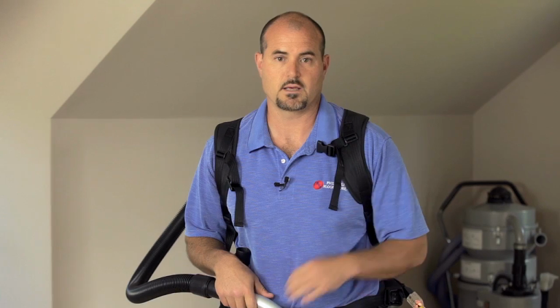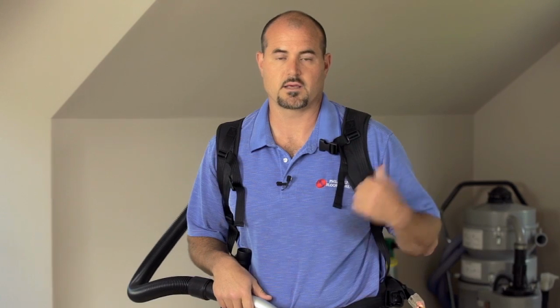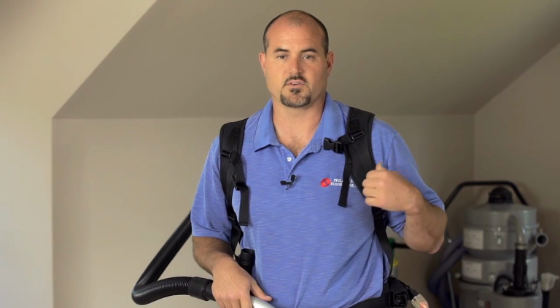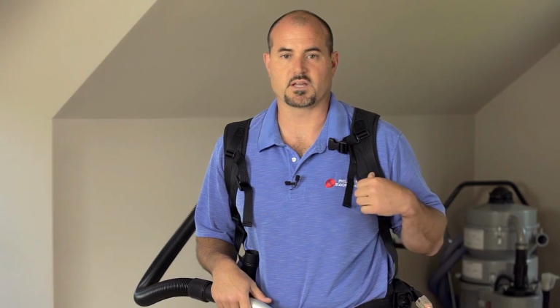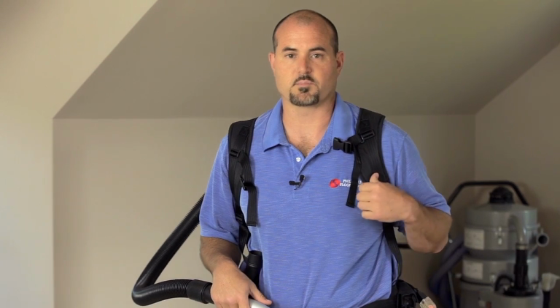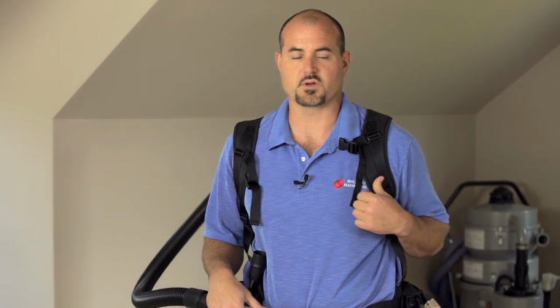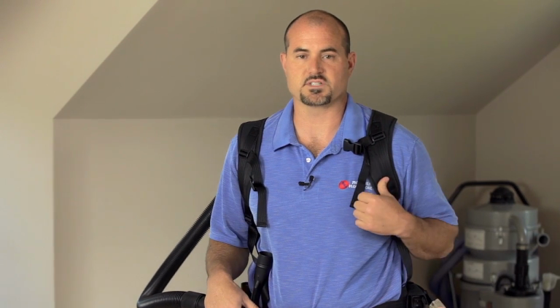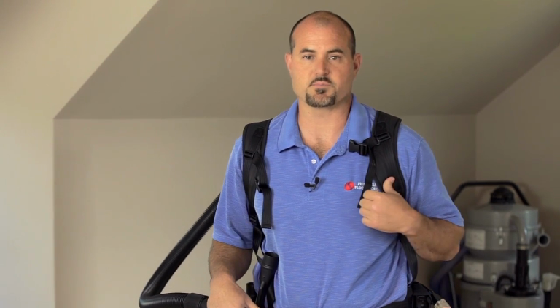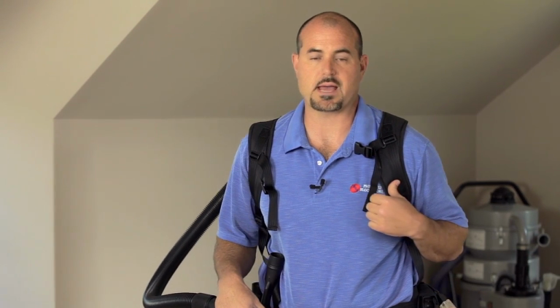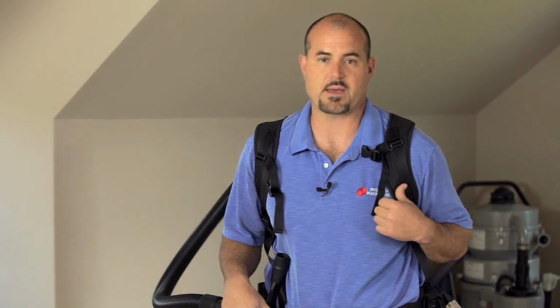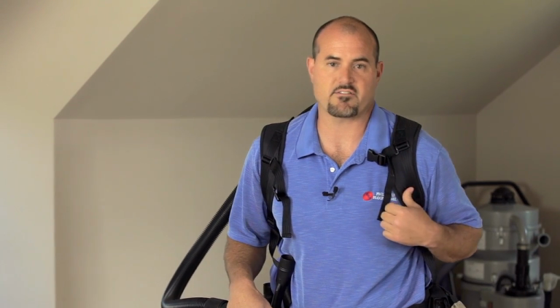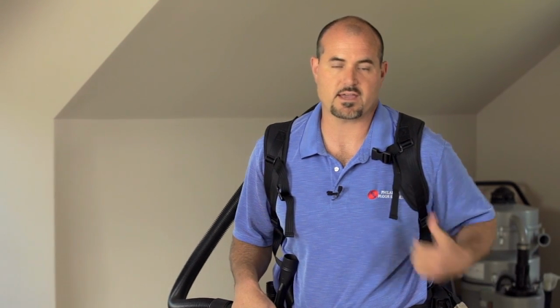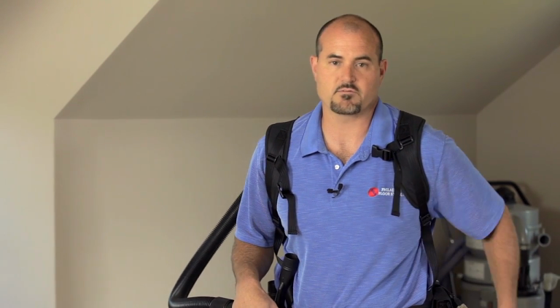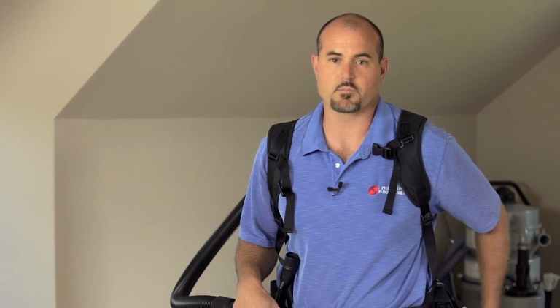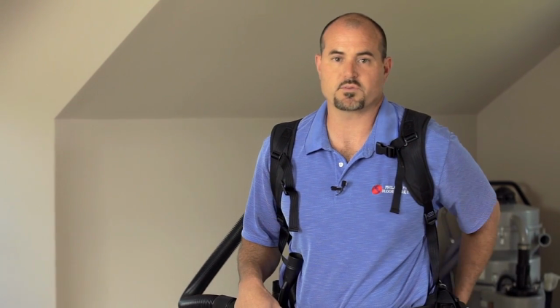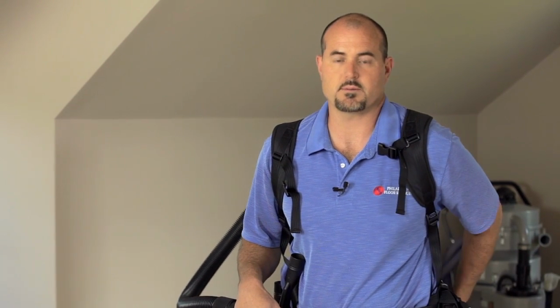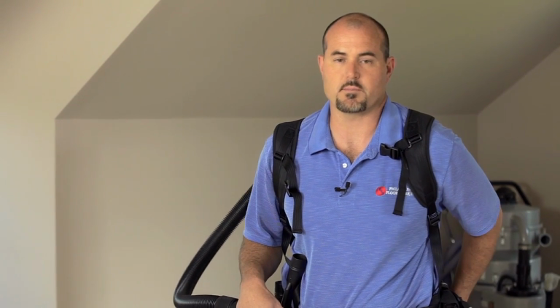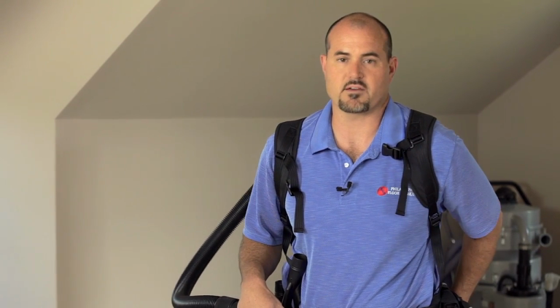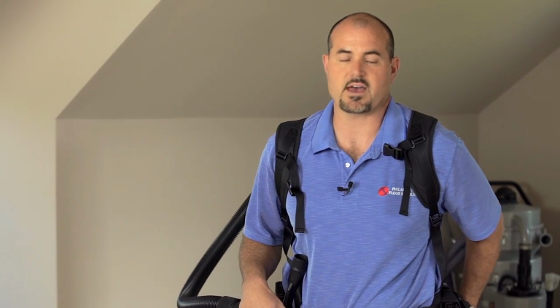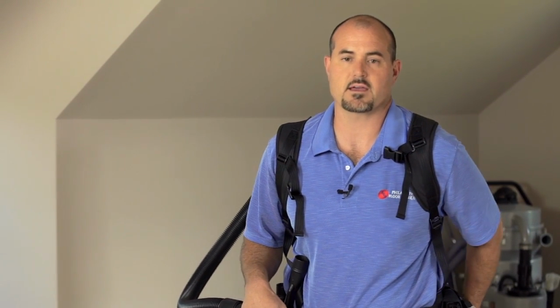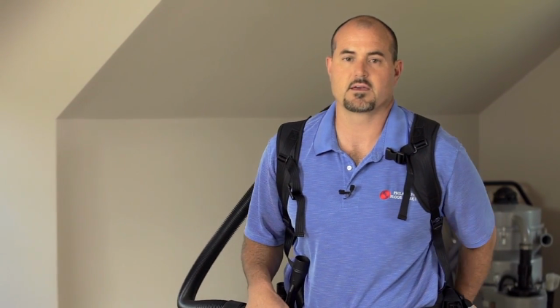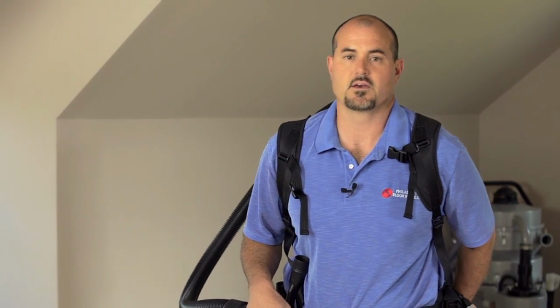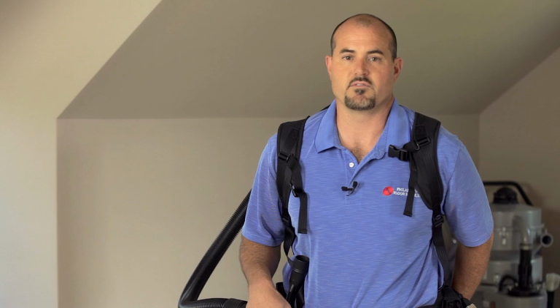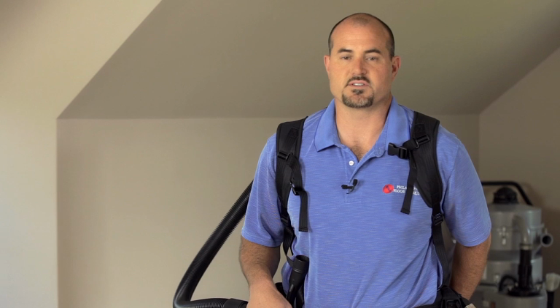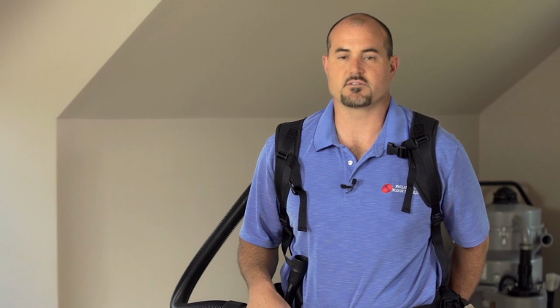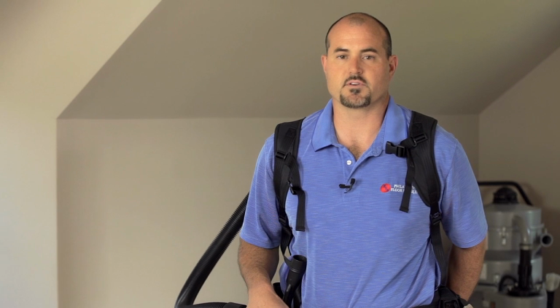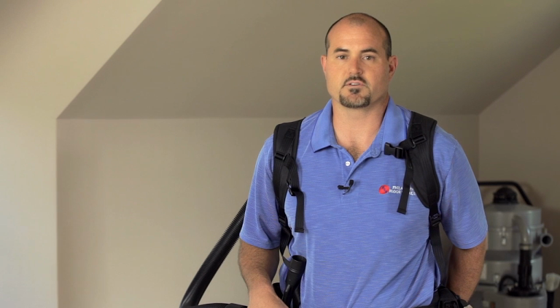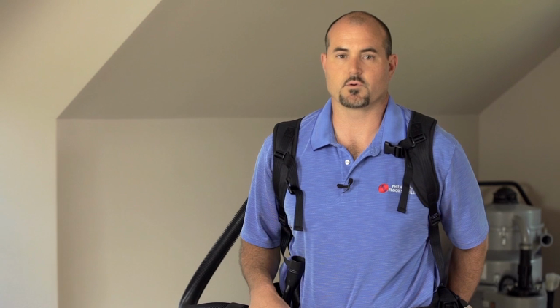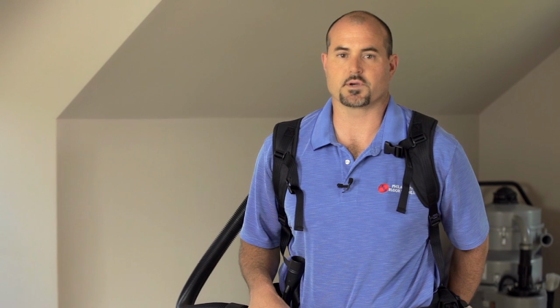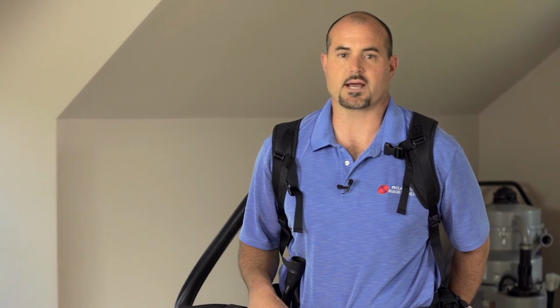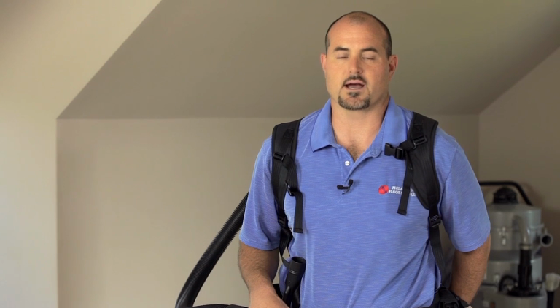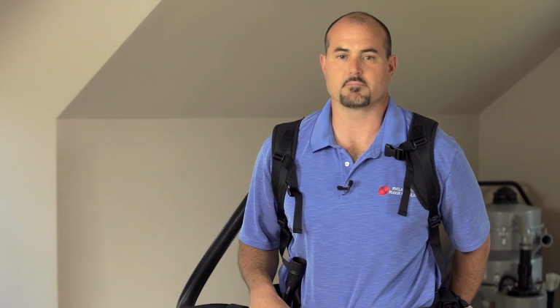If you'd like to purchase this backpack vacuum from Proteam, the MegaVac, visit phillyfloor.com.